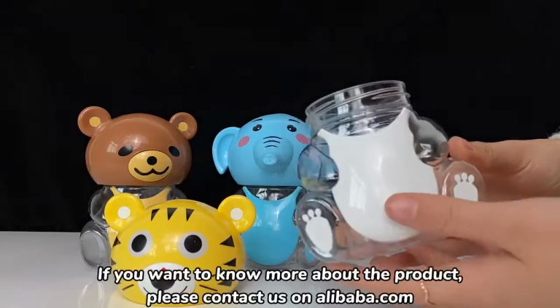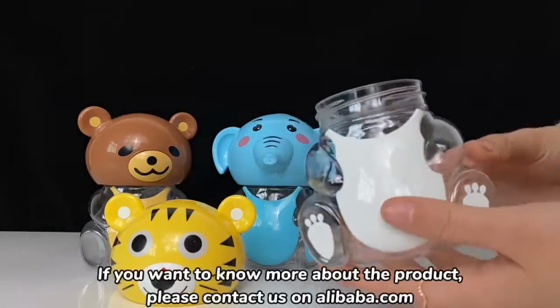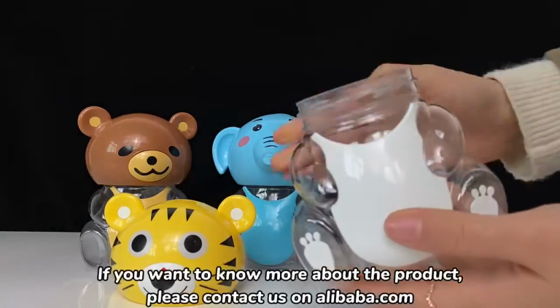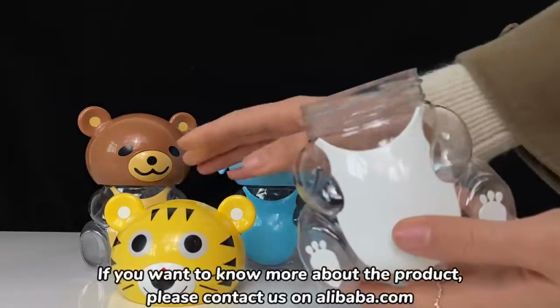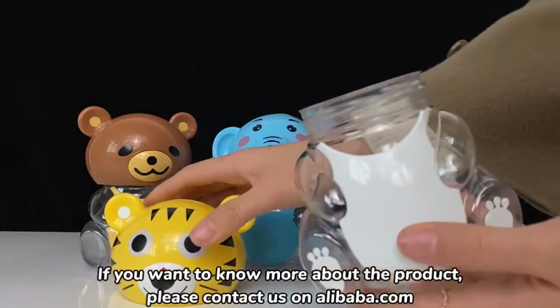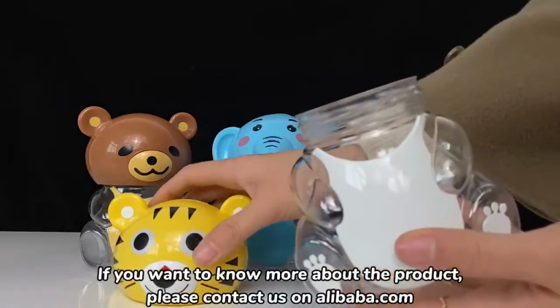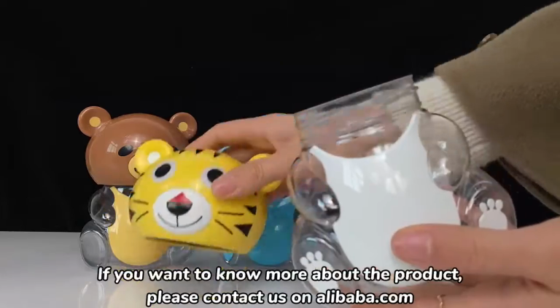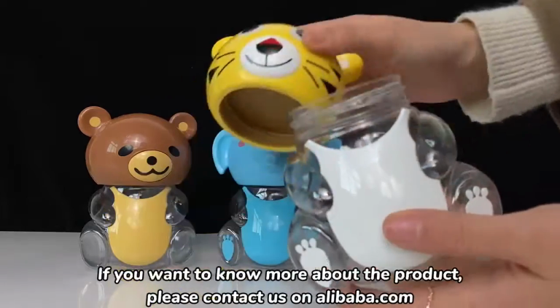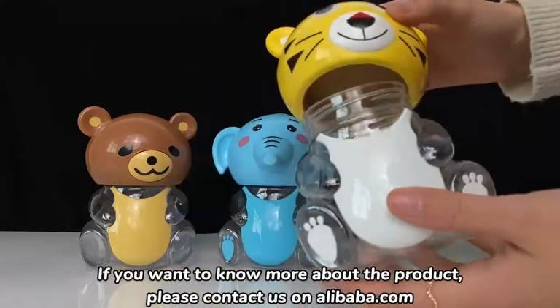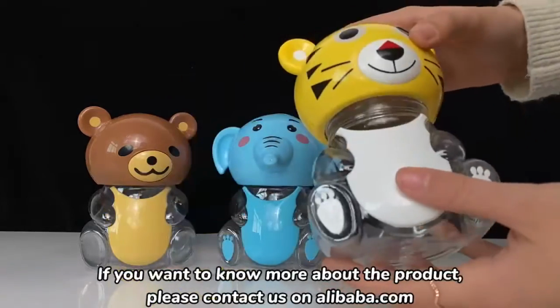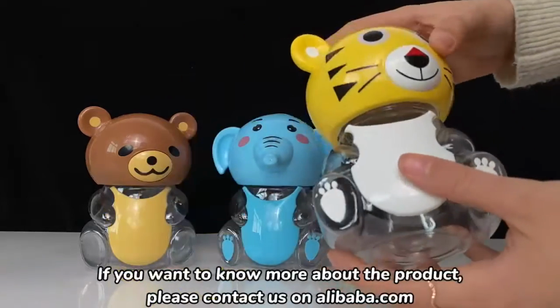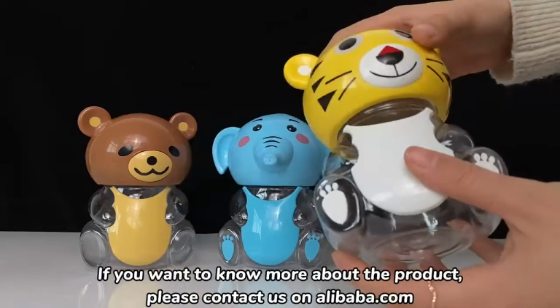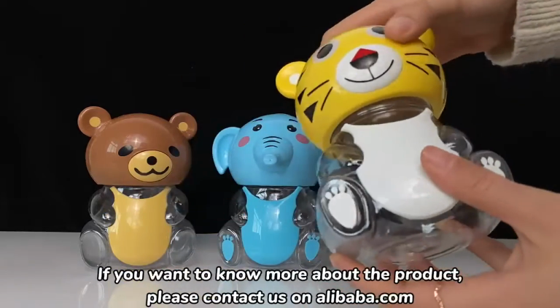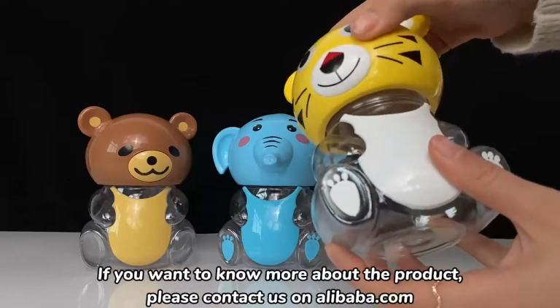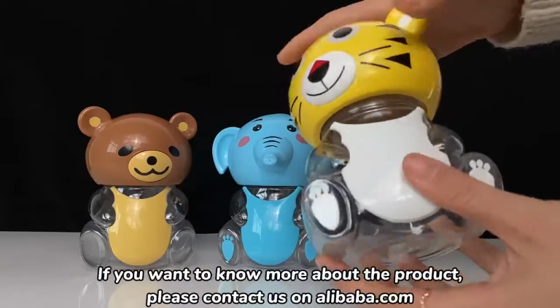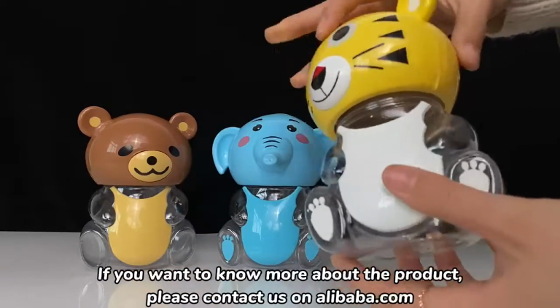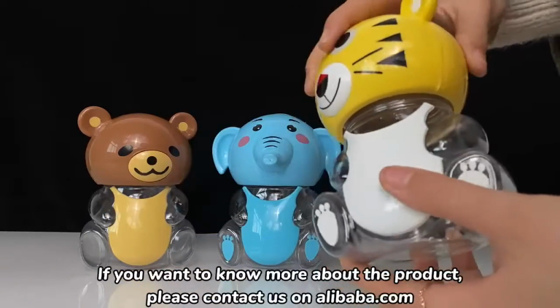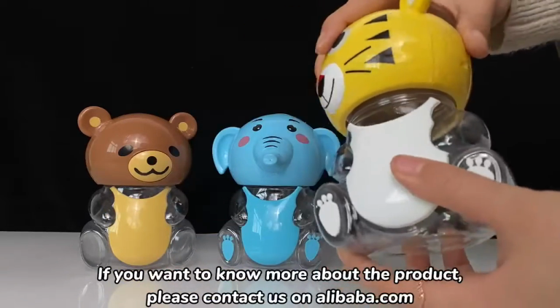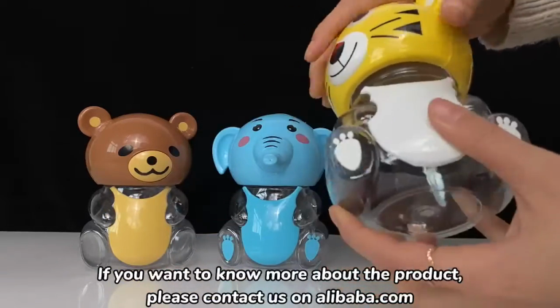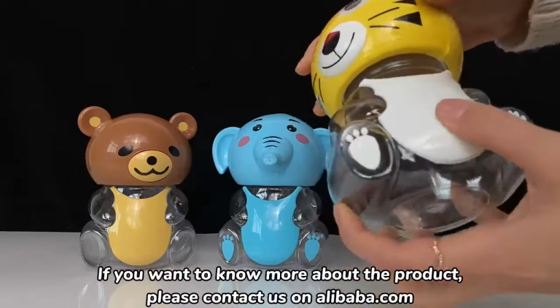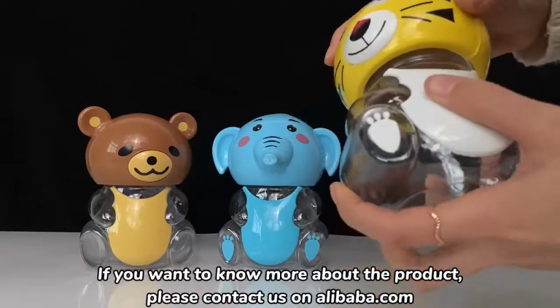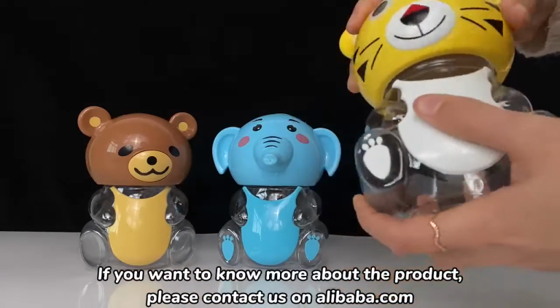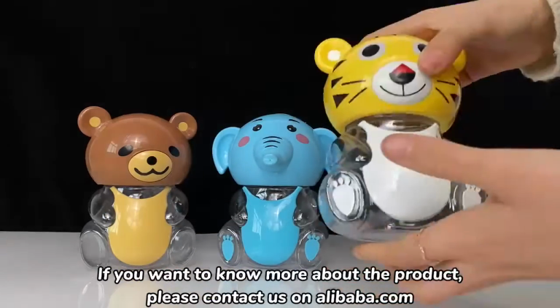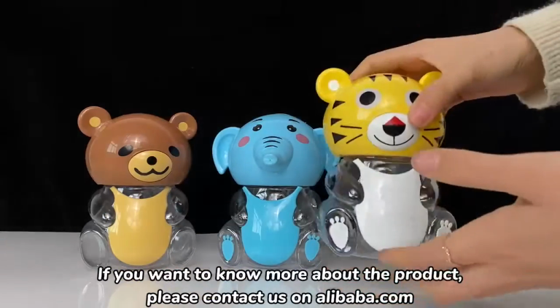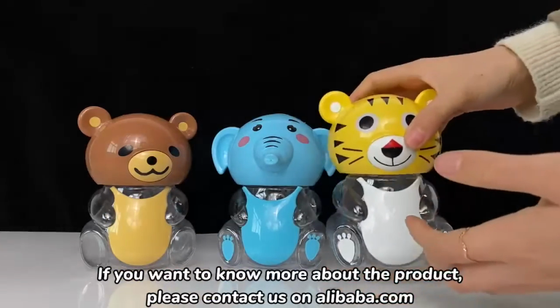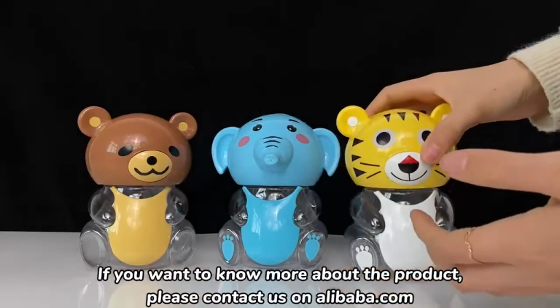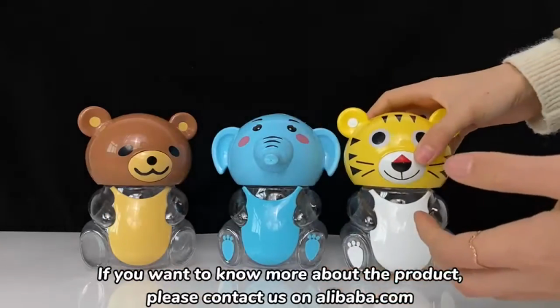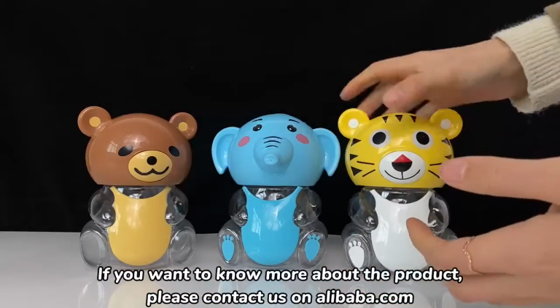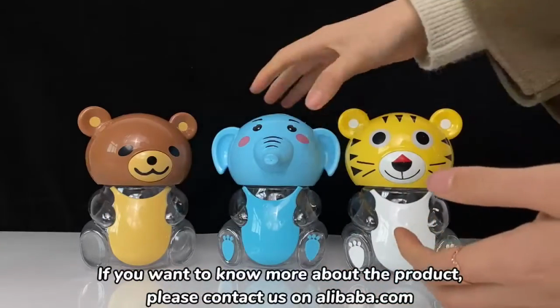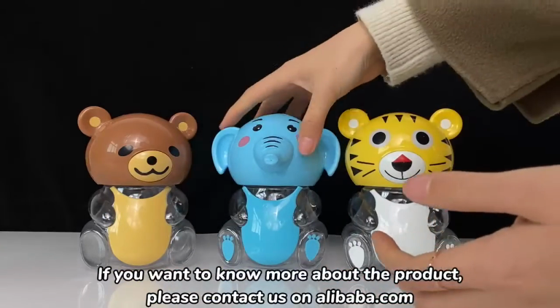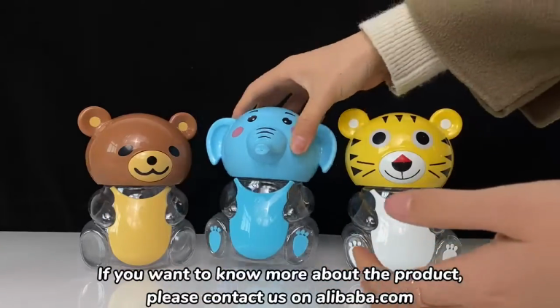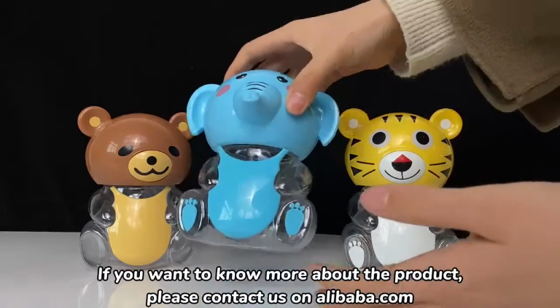If you want to know more about our product, please contact us on alibaba.com.